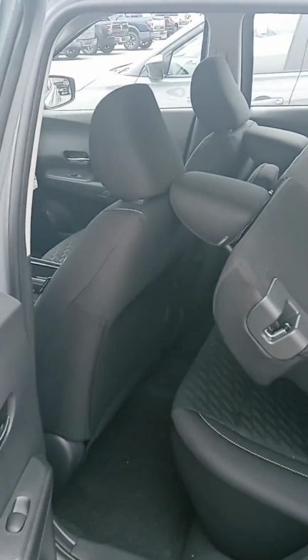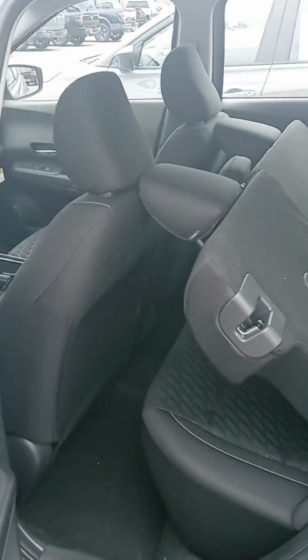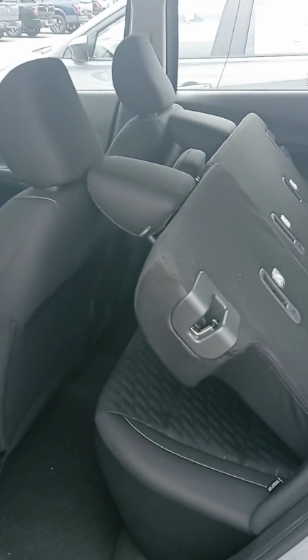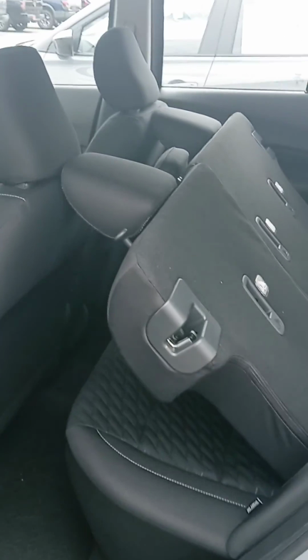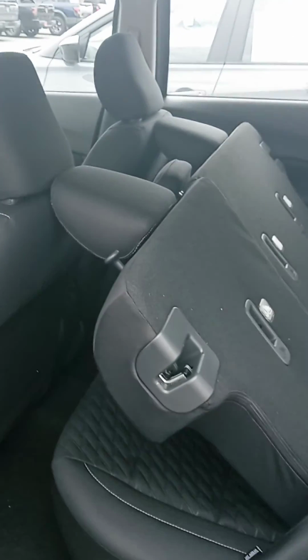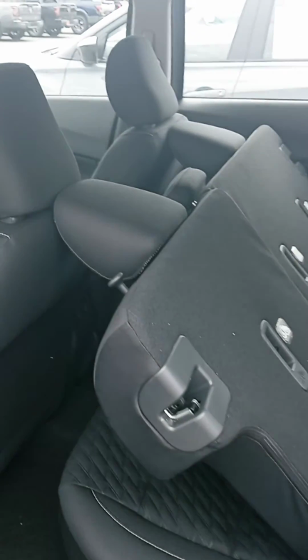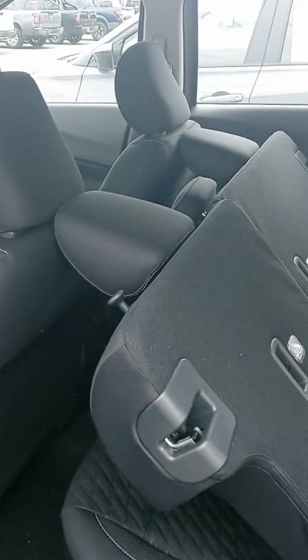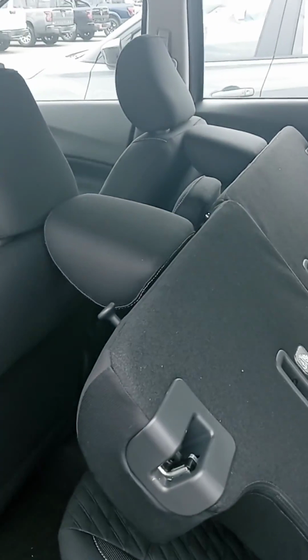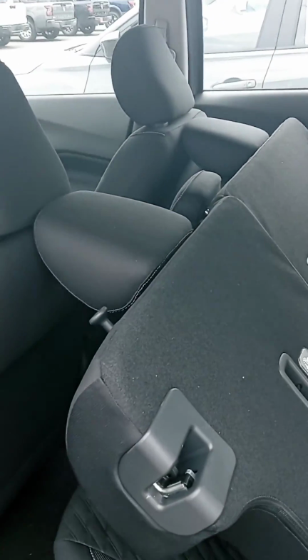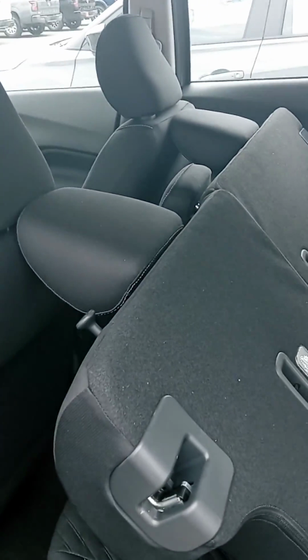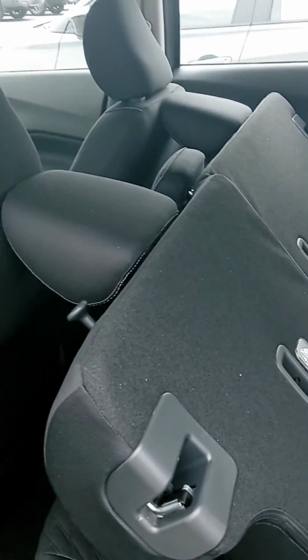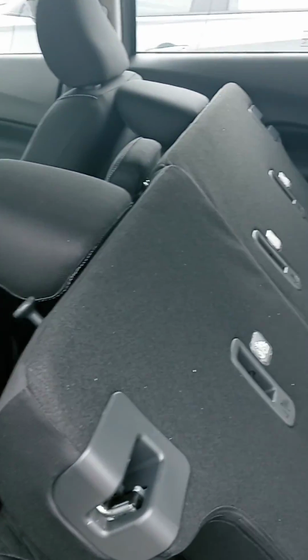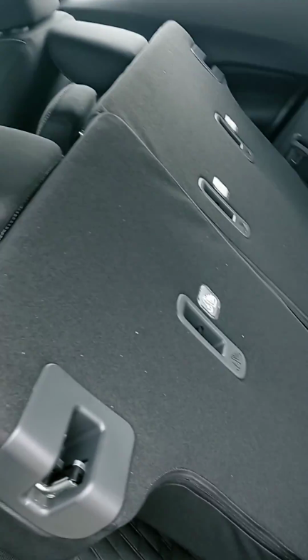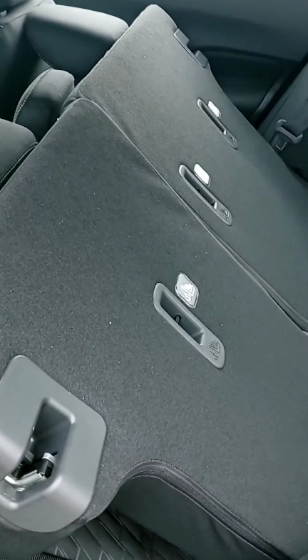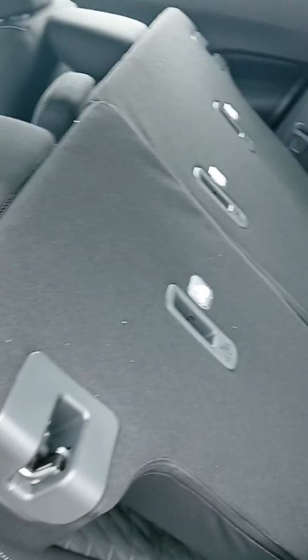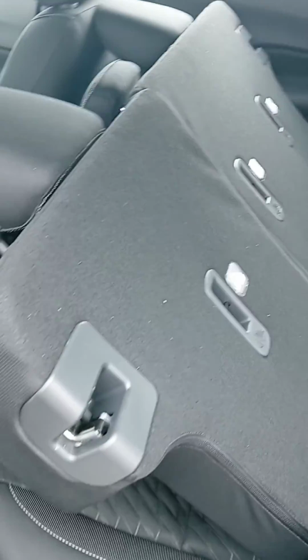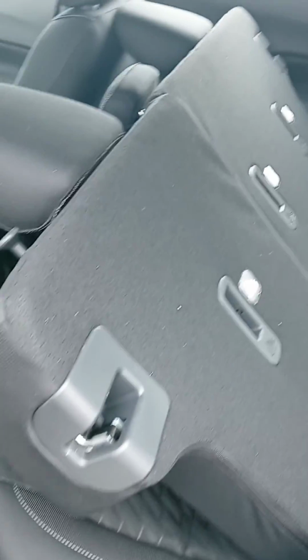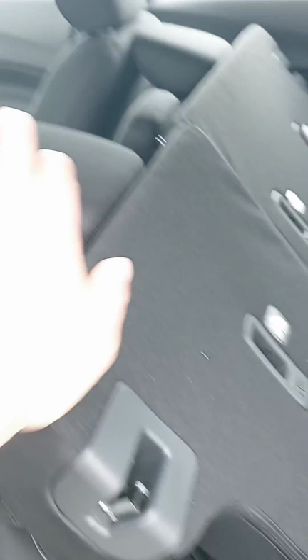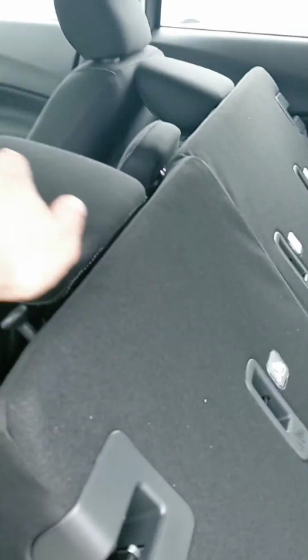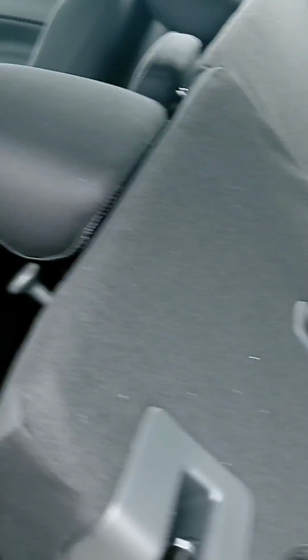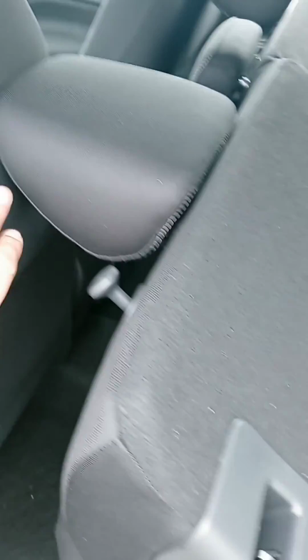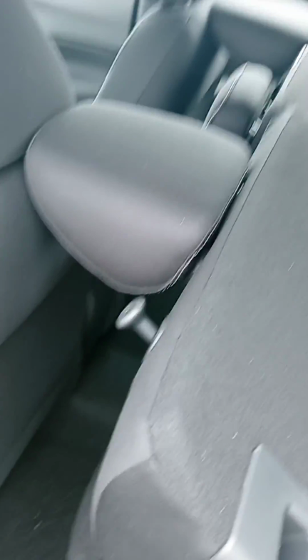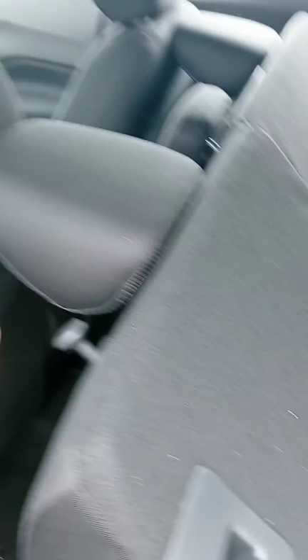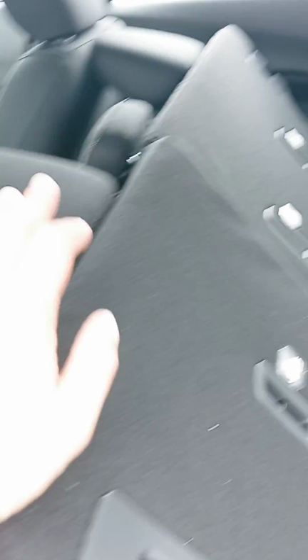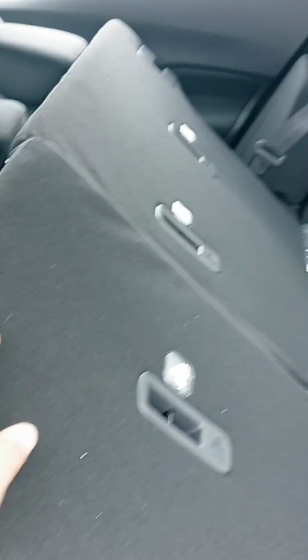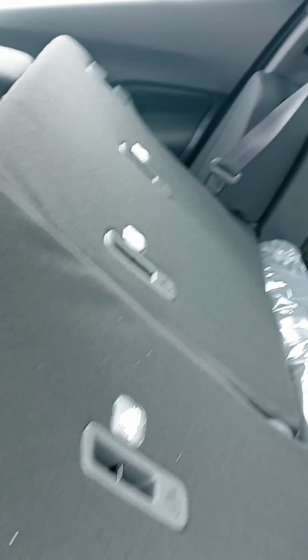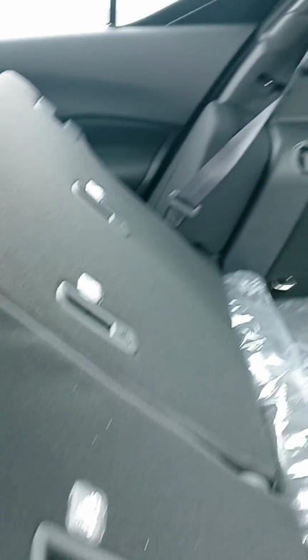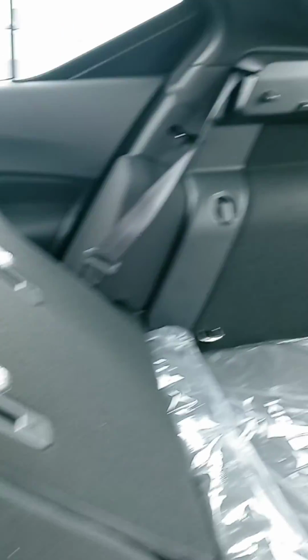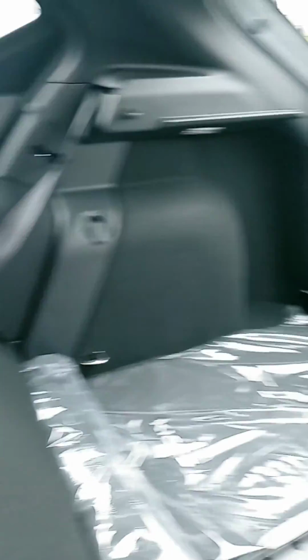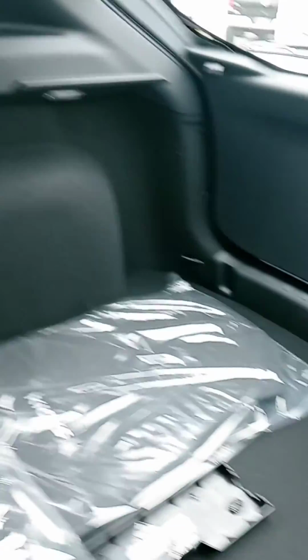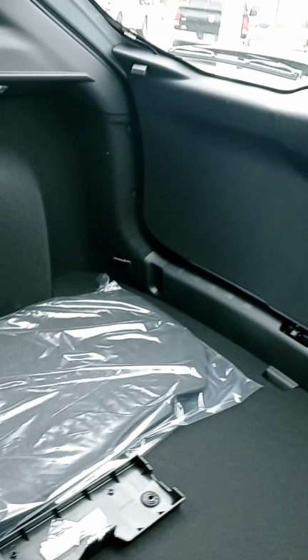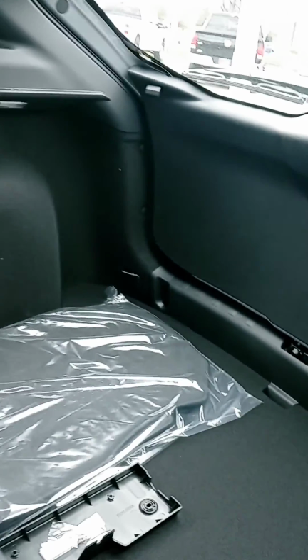Well, not sure why the back seats are like that, but you can put the seats a little further down, create a little more cargo space if needed.